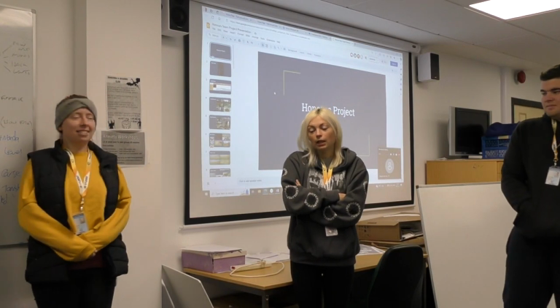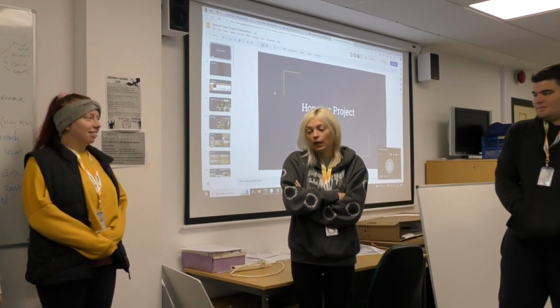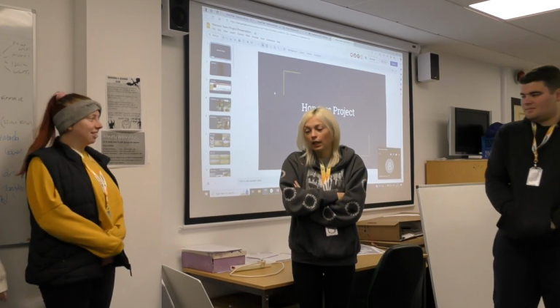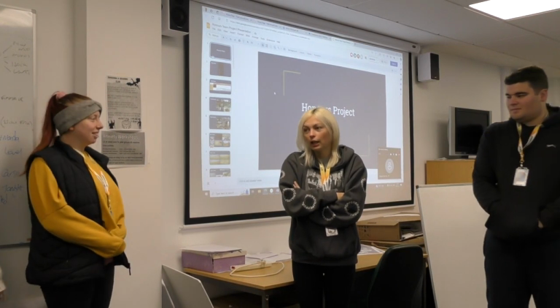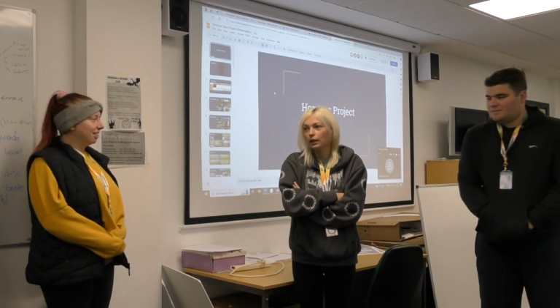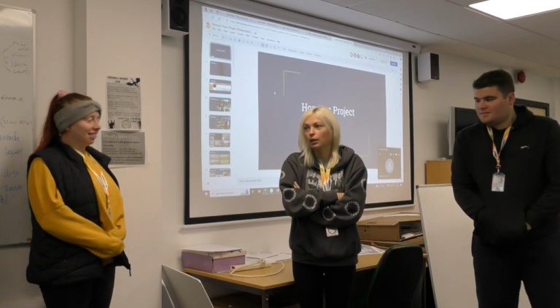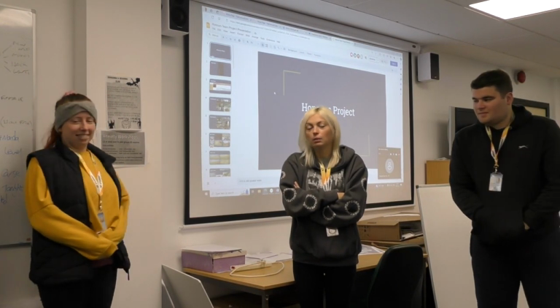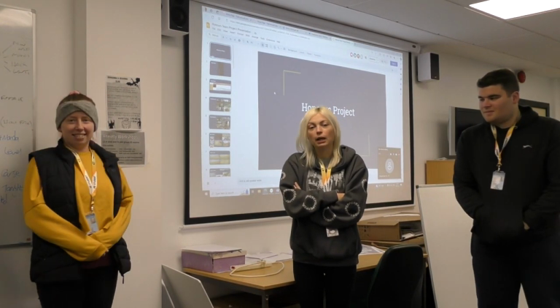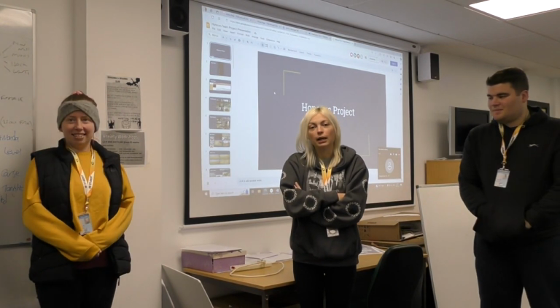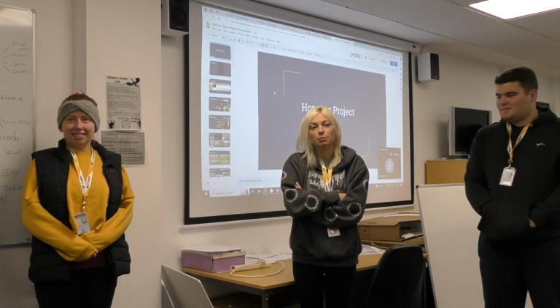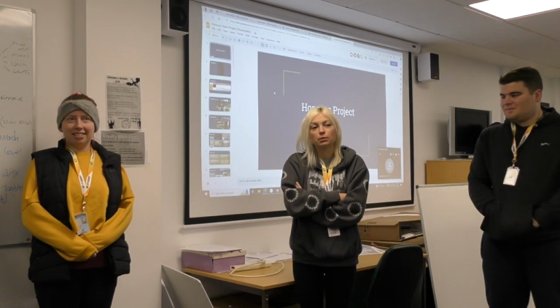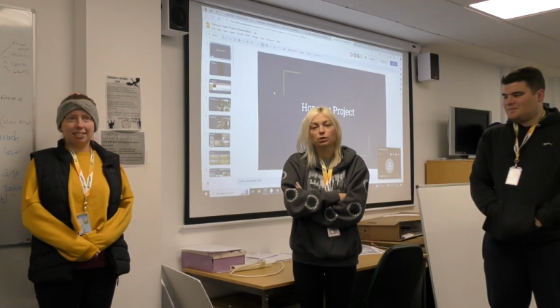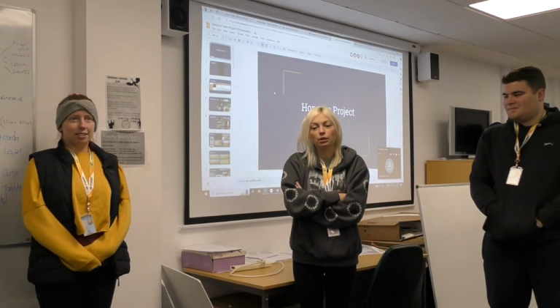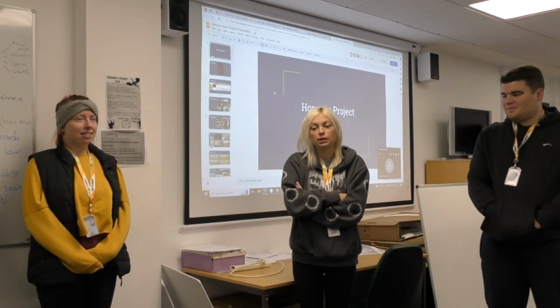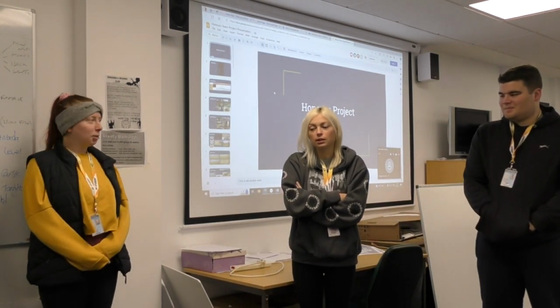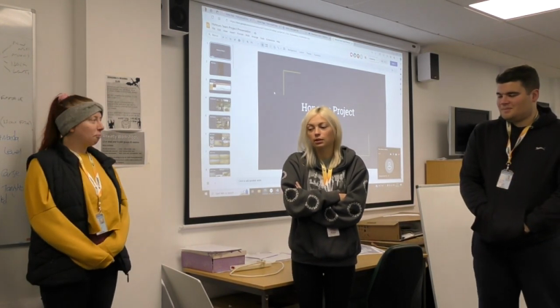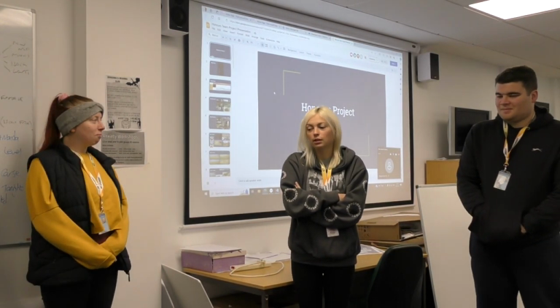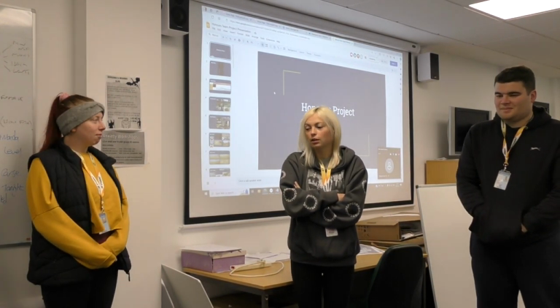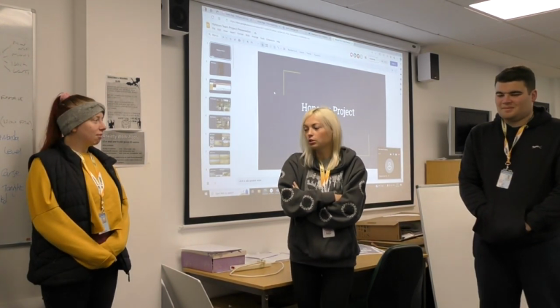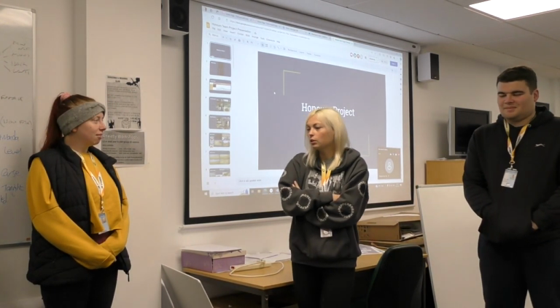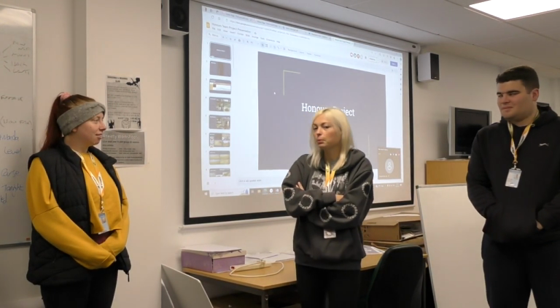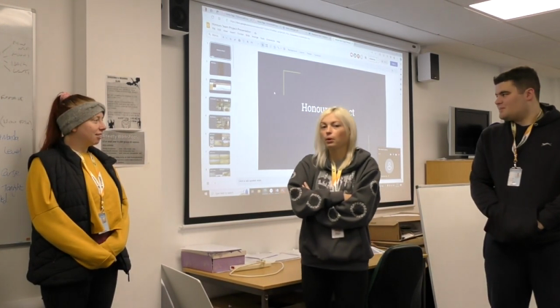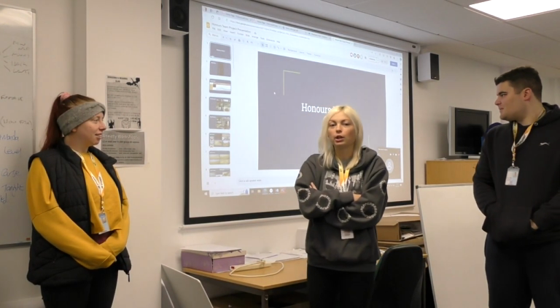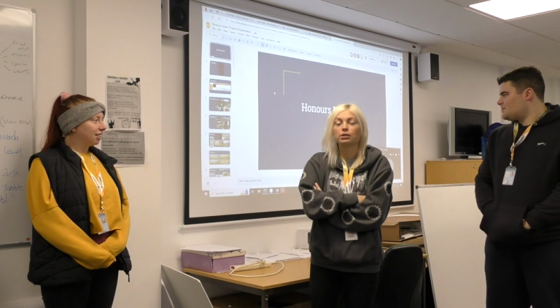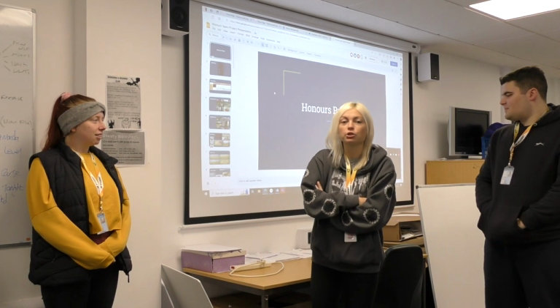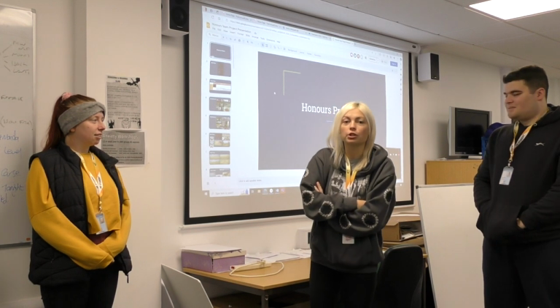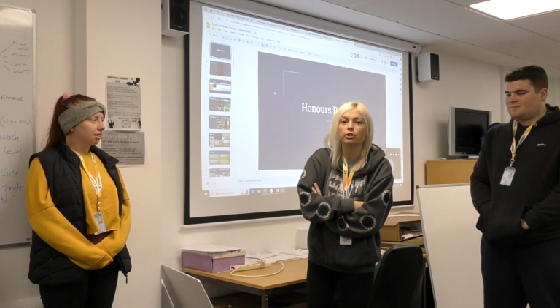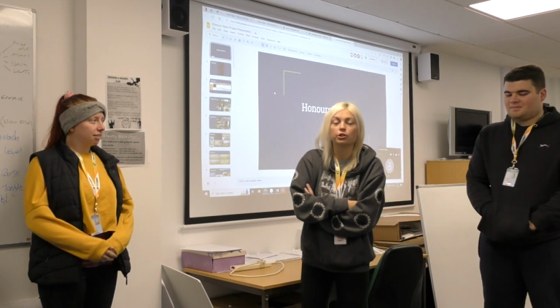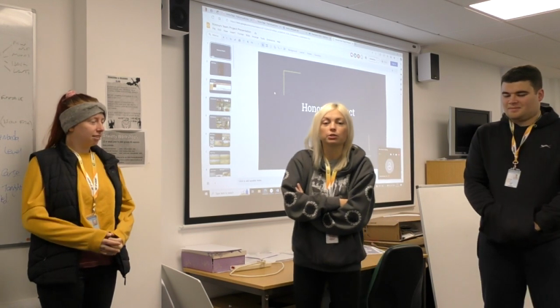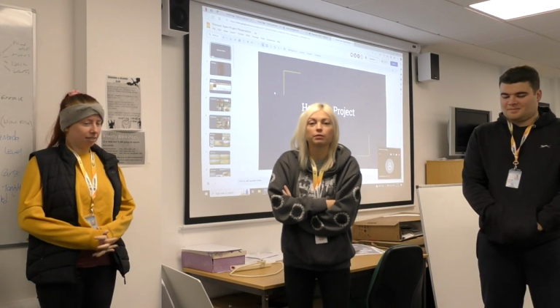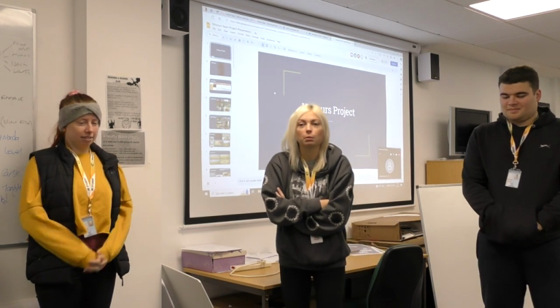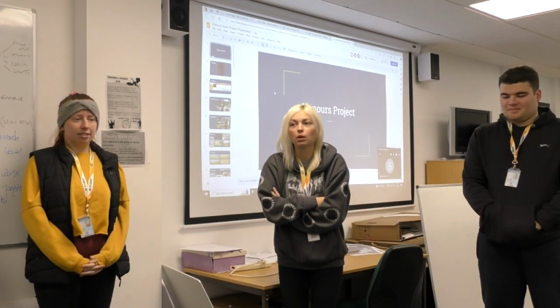Hello, so this is the Kazuko Project. I'm just going to introduce everyone.